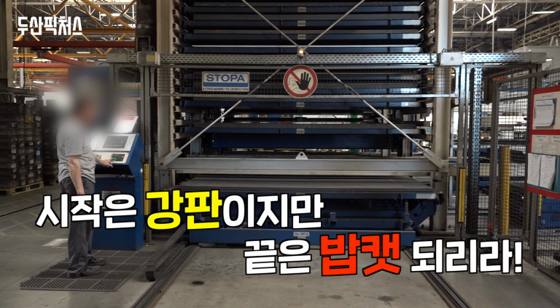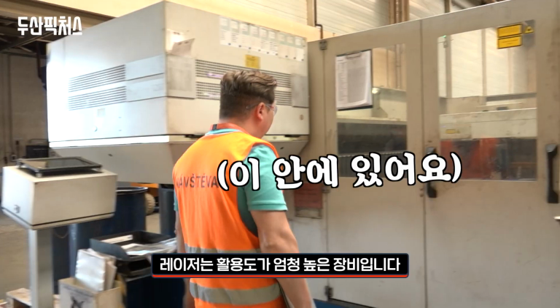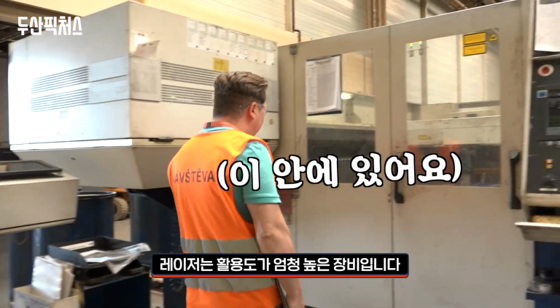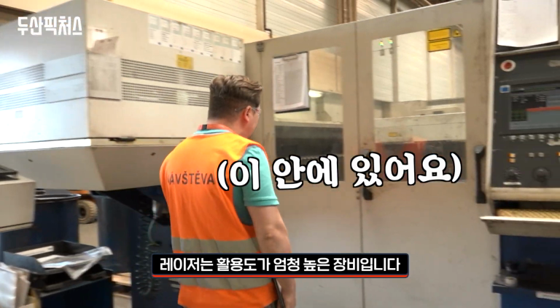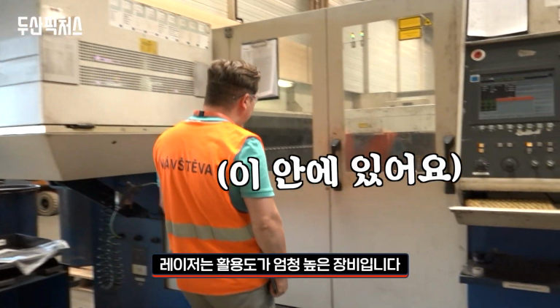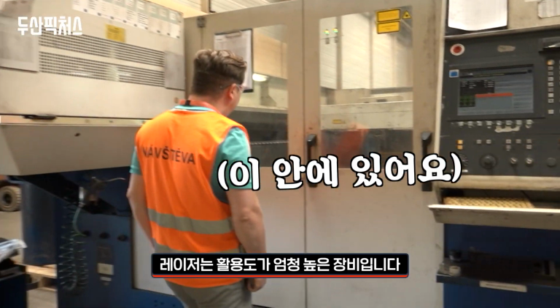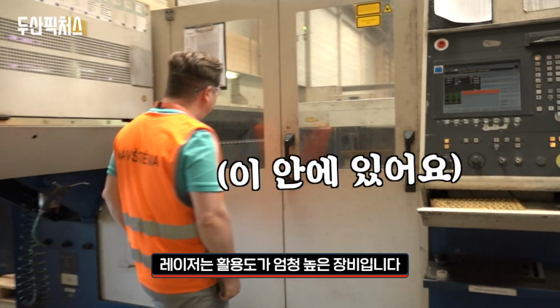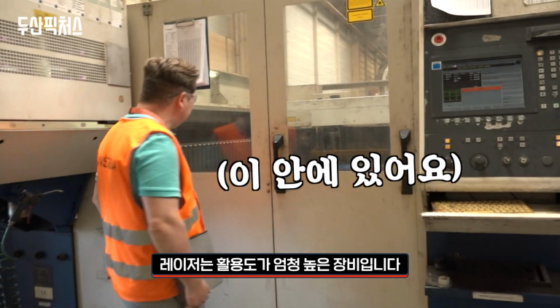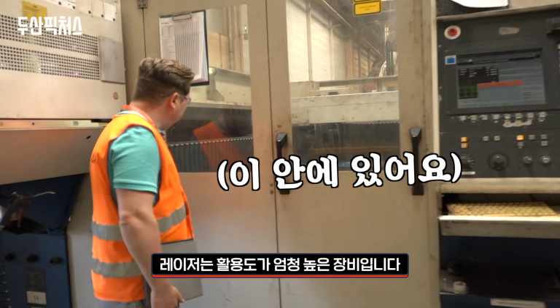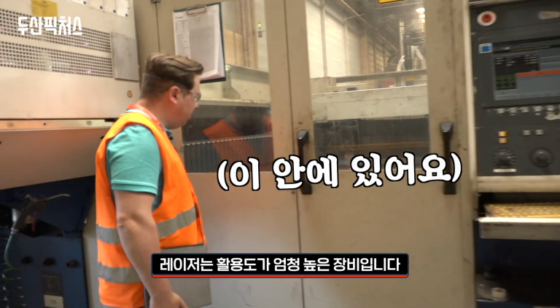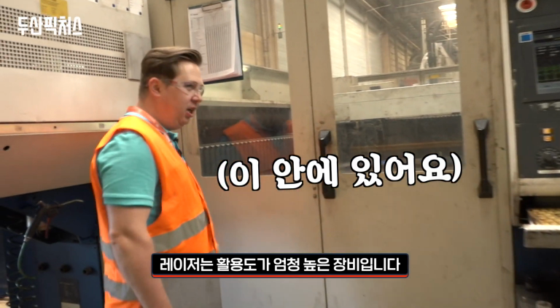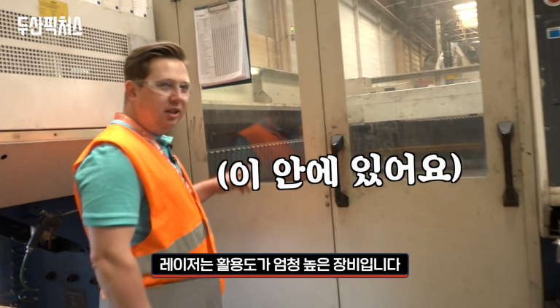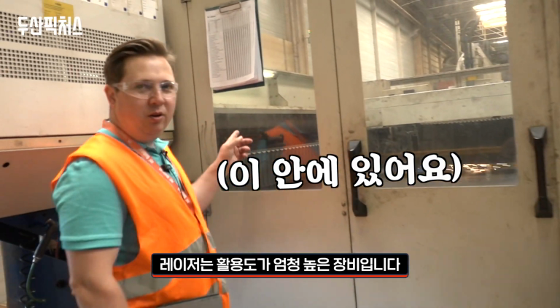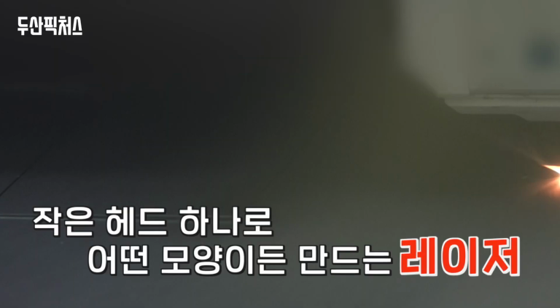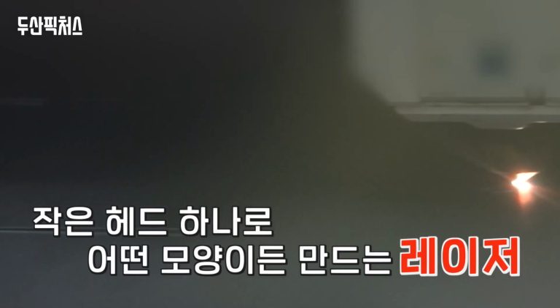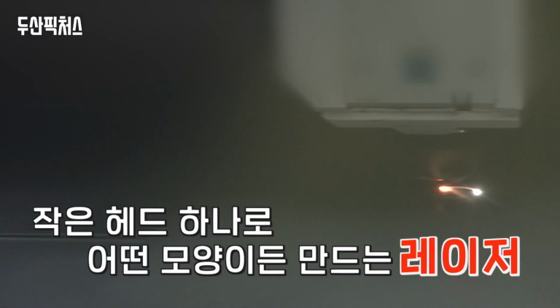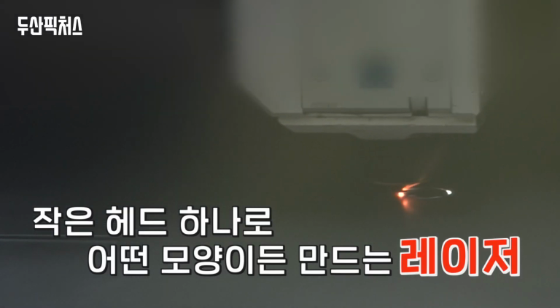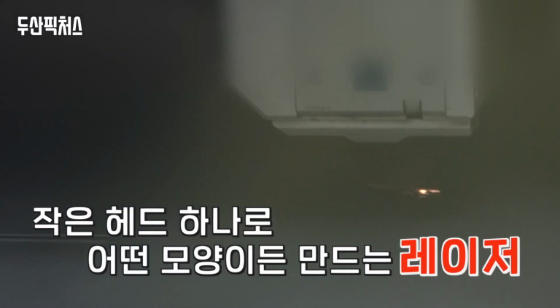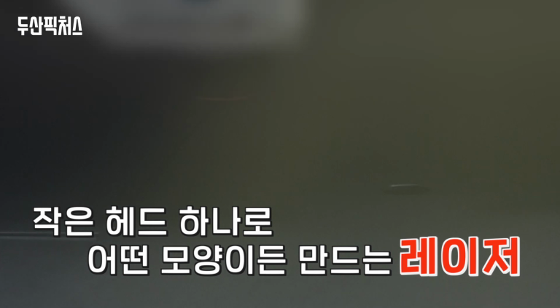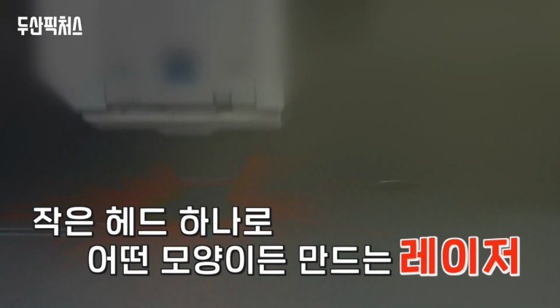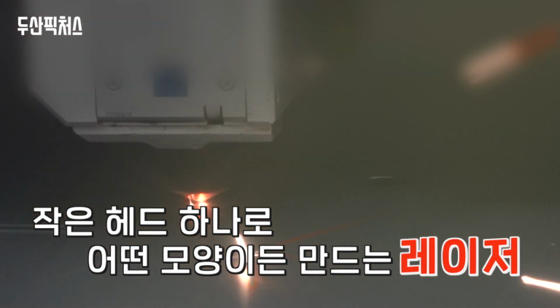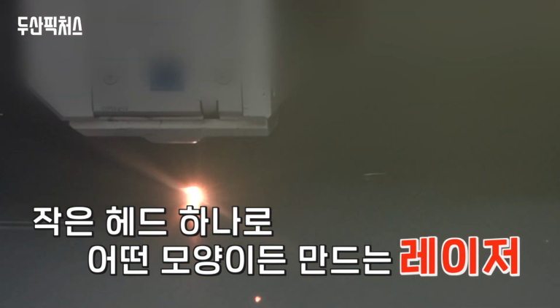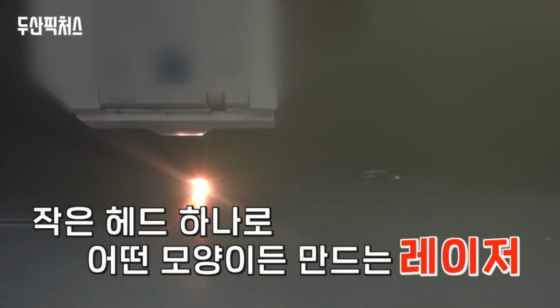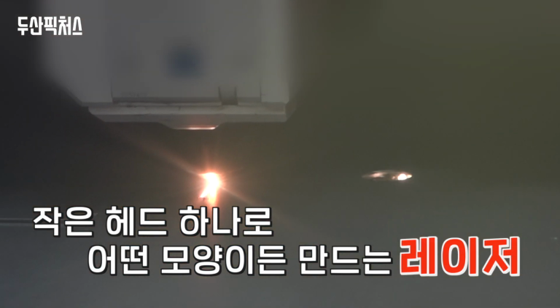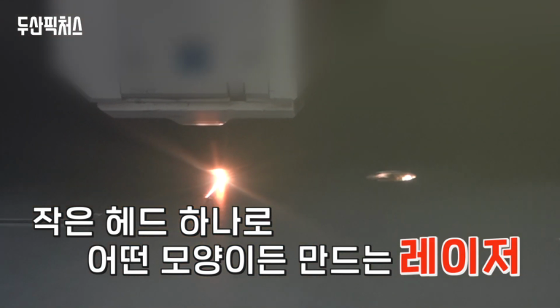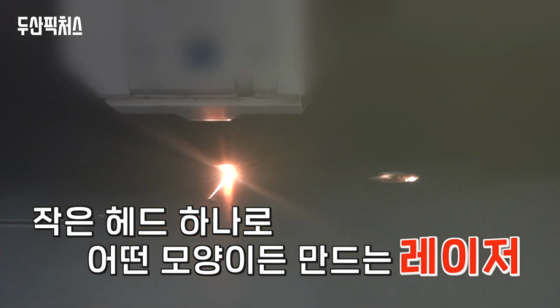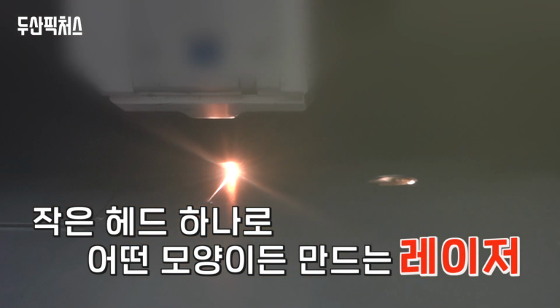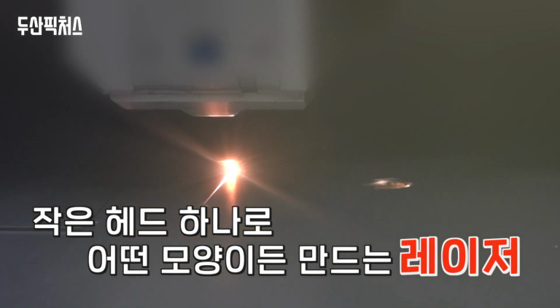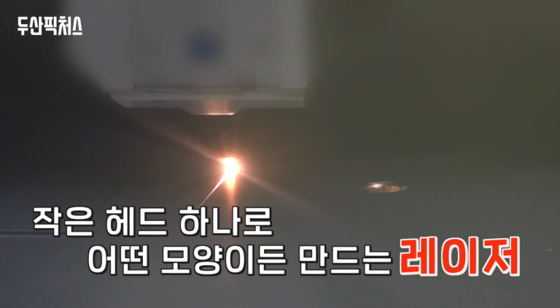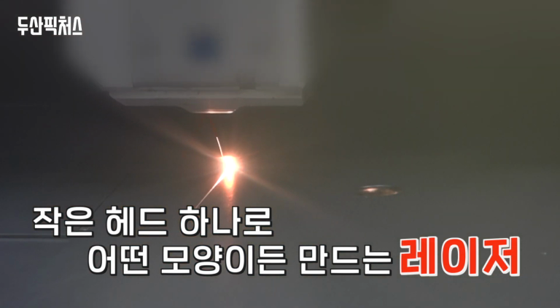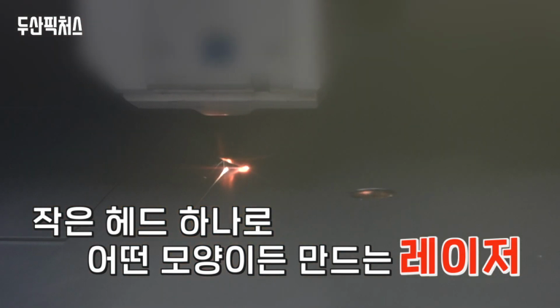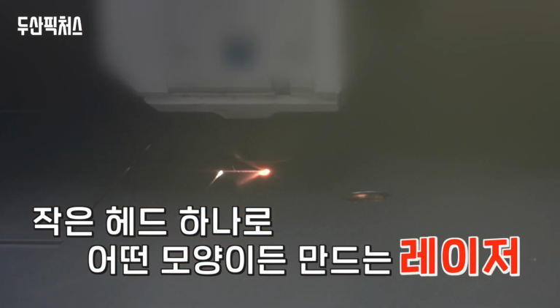The laser is a very flexible machine. With one small head you can cut whatever shape we need.